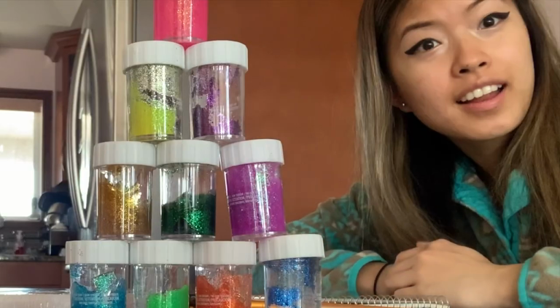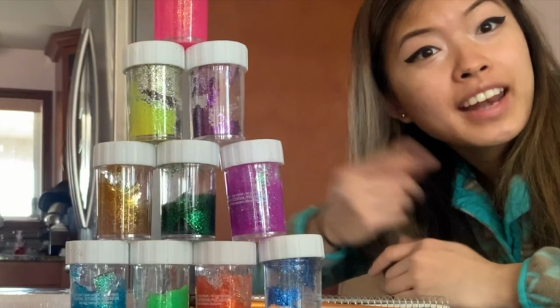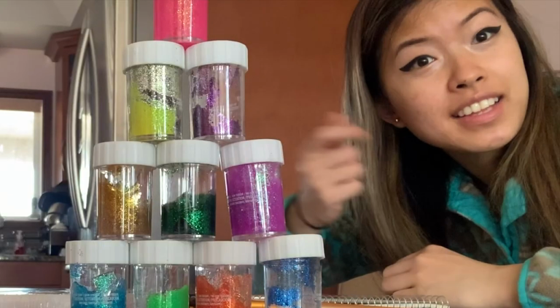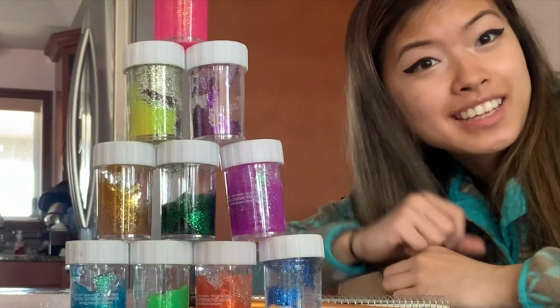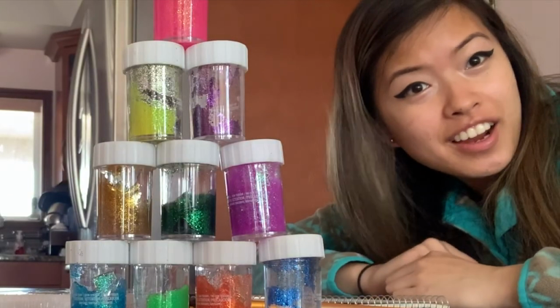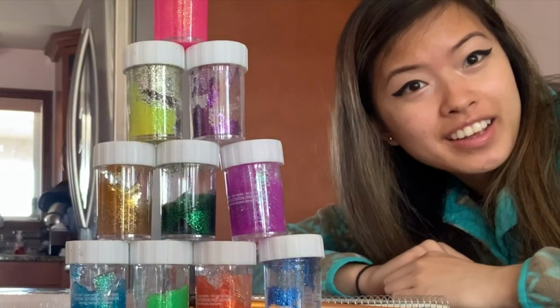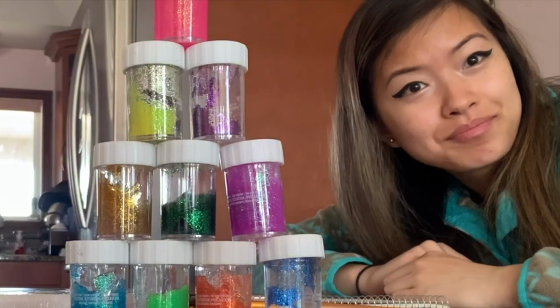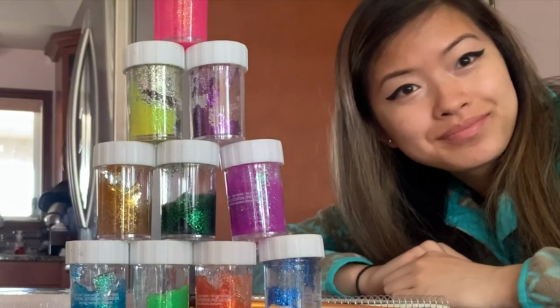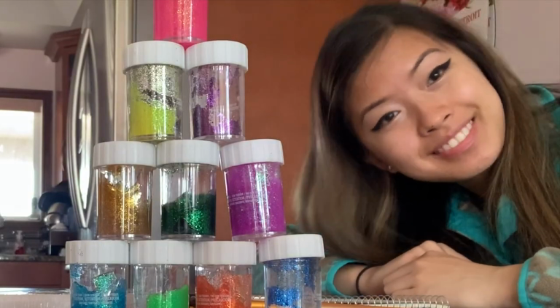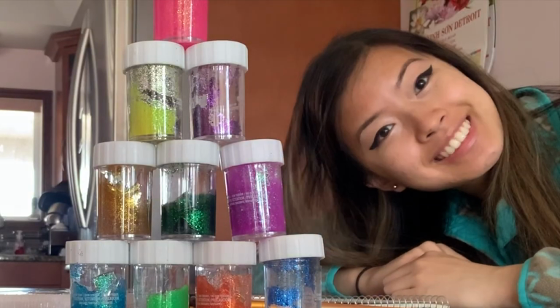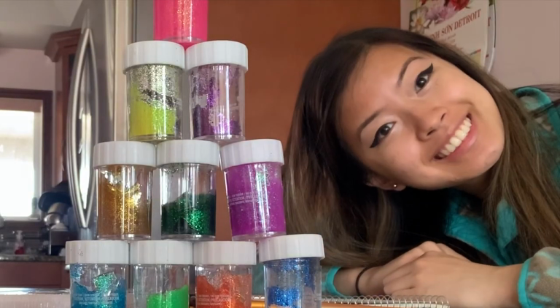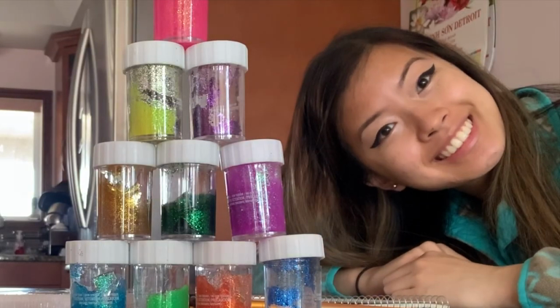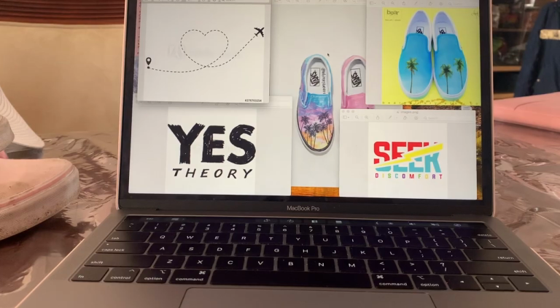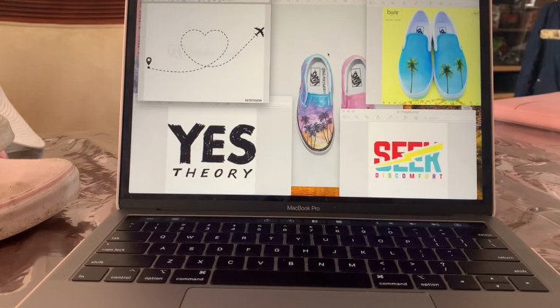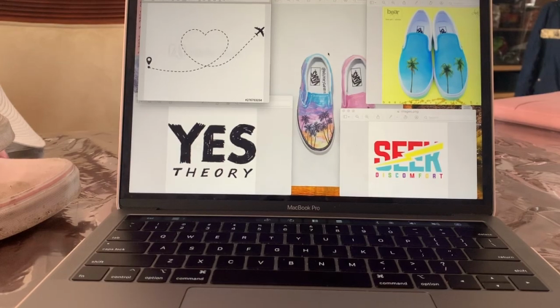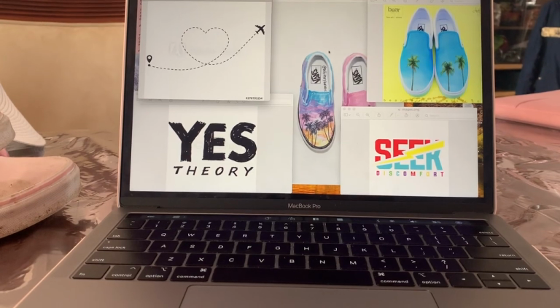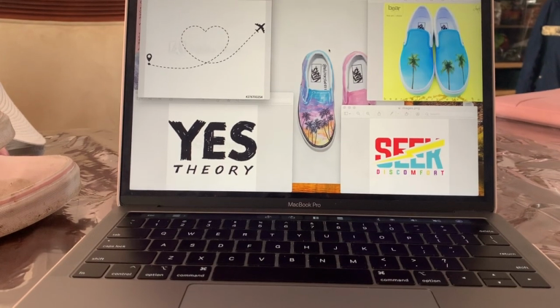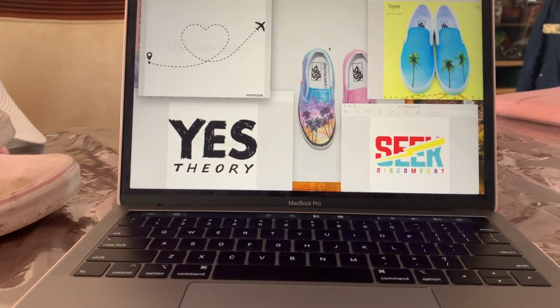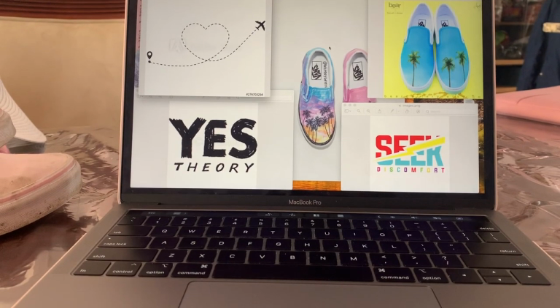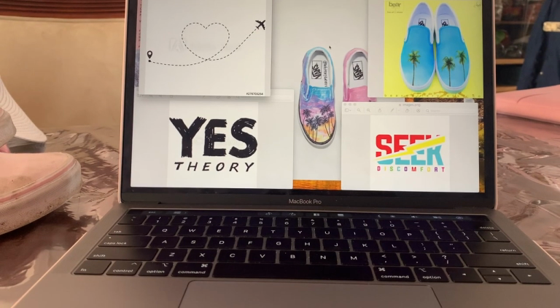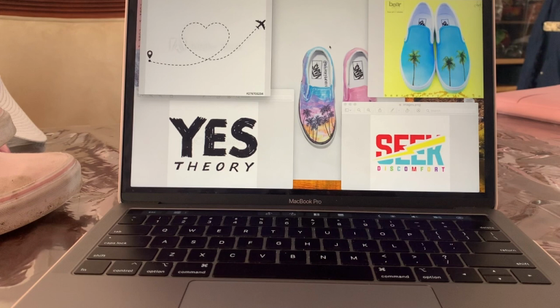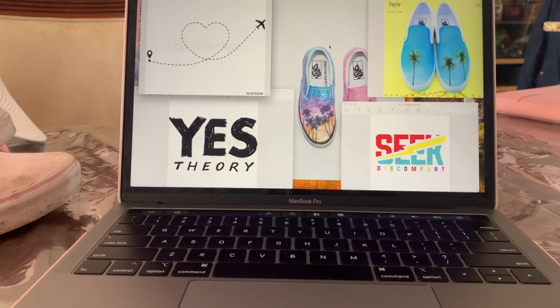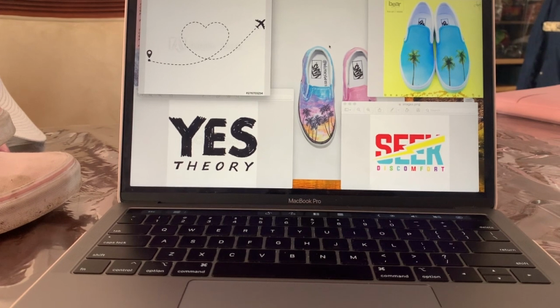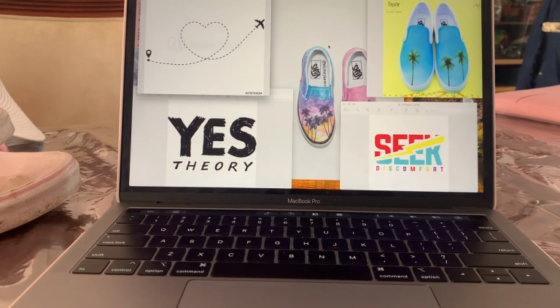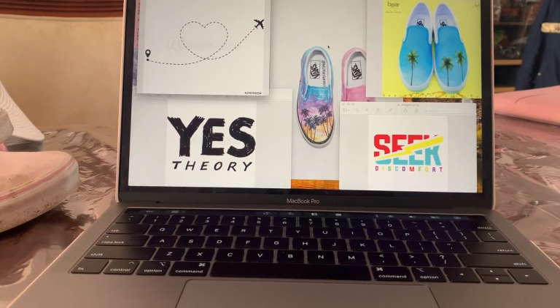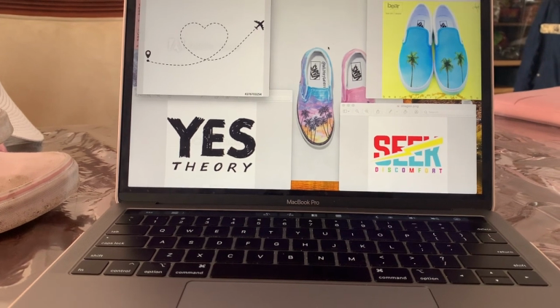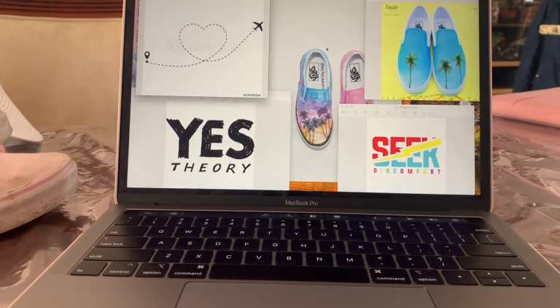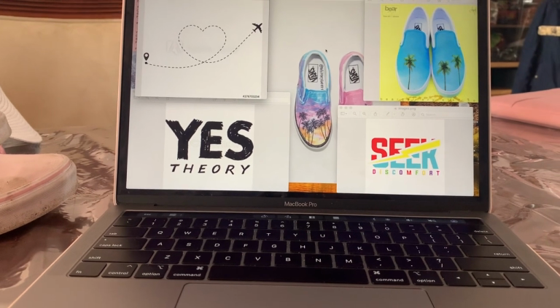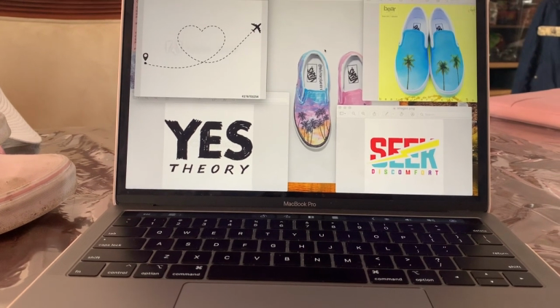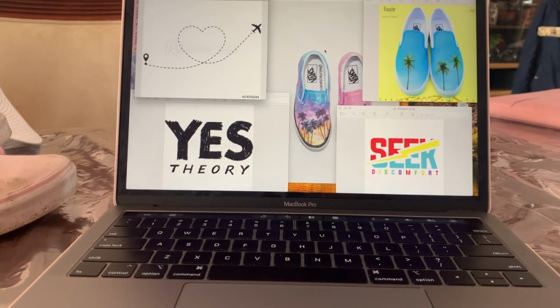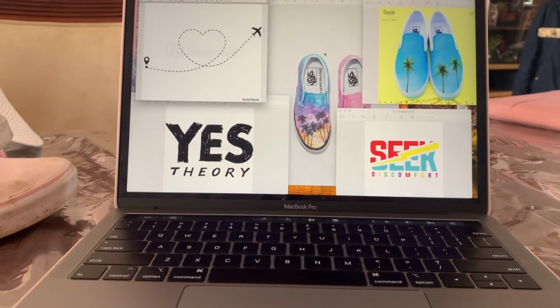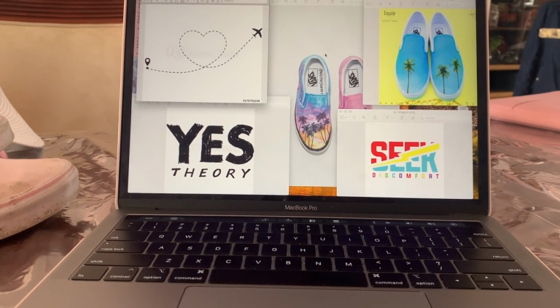Now let's get started. There are a few images that inspired me, and I kind of wanted to bring them together into one.